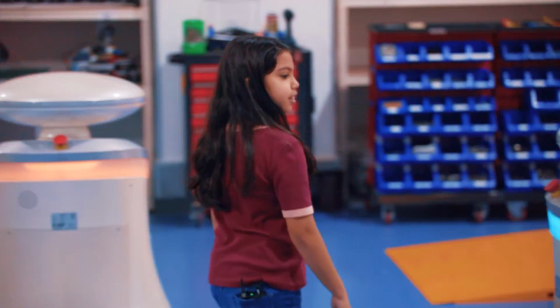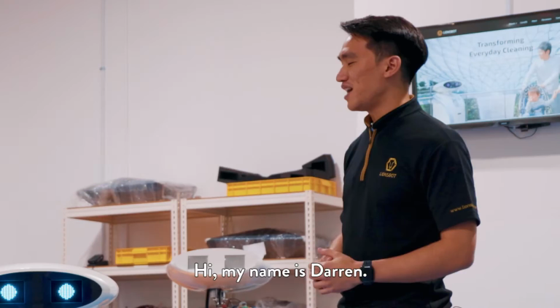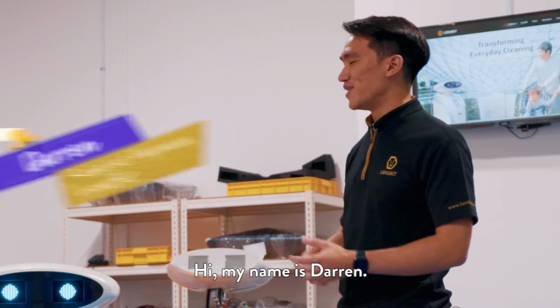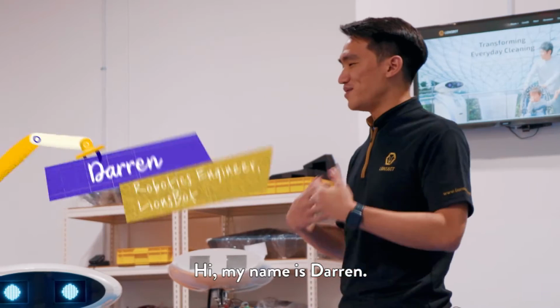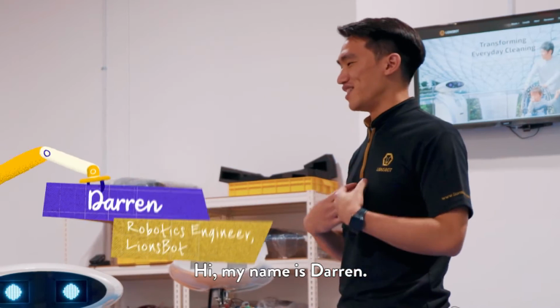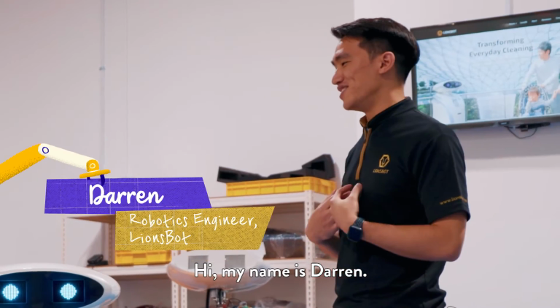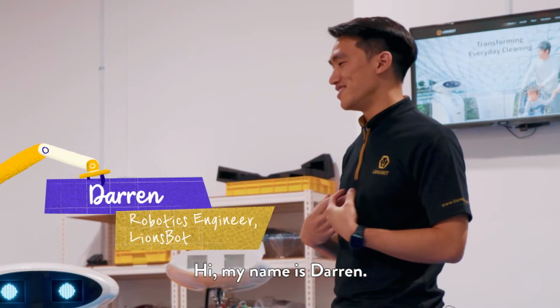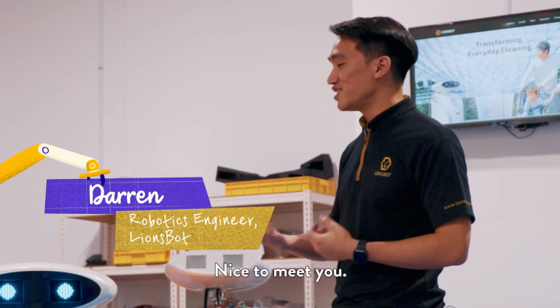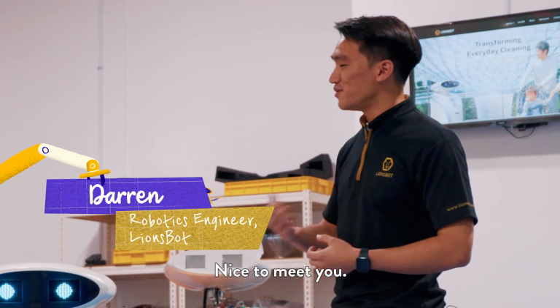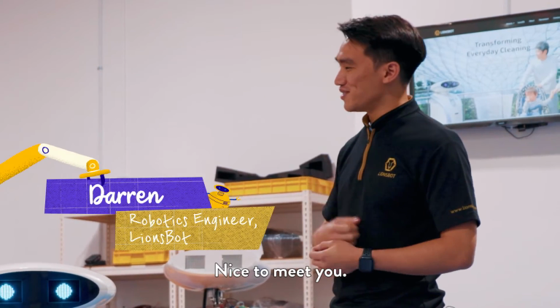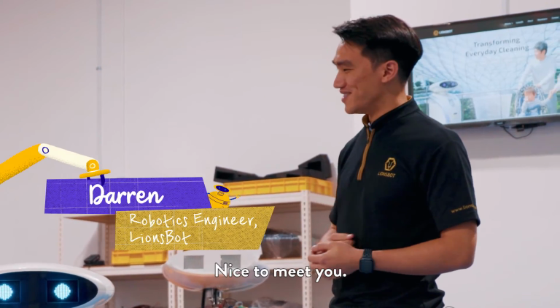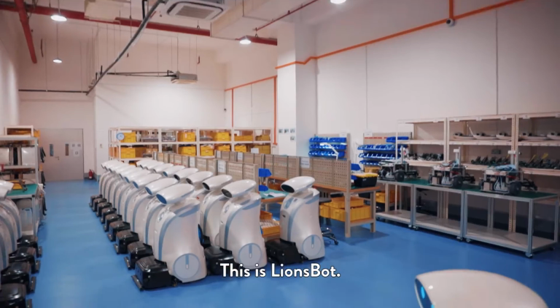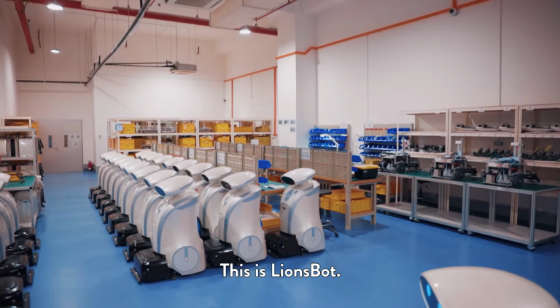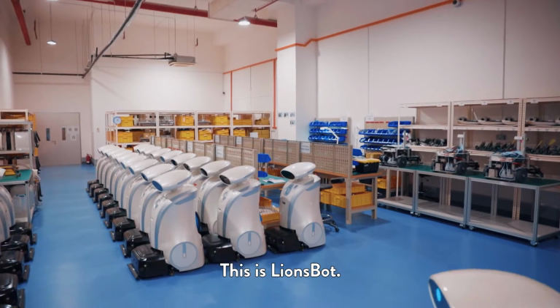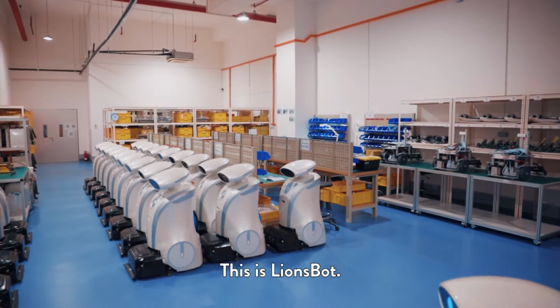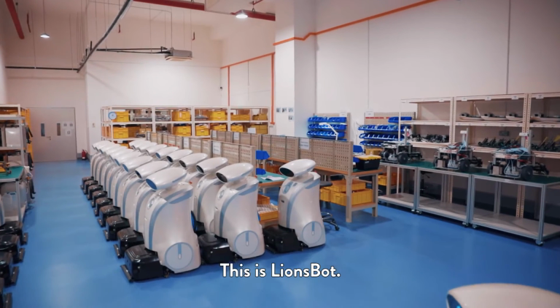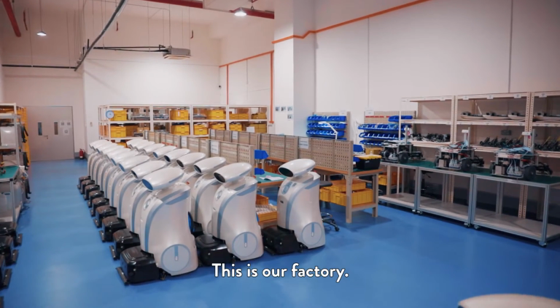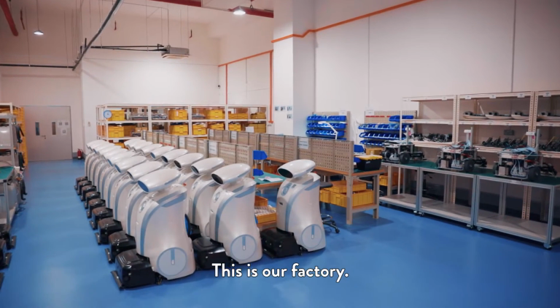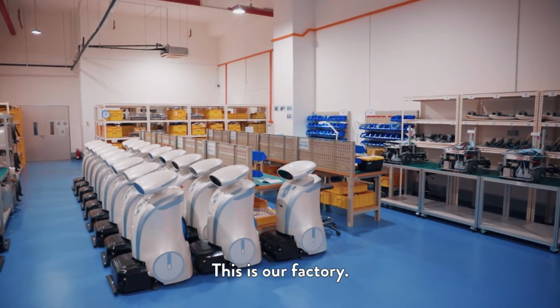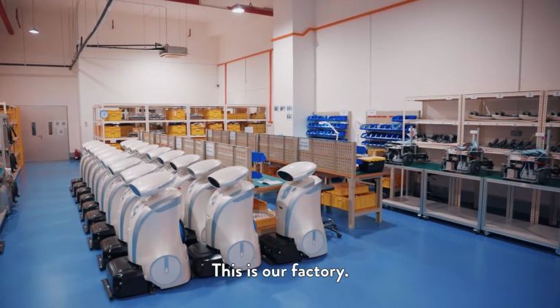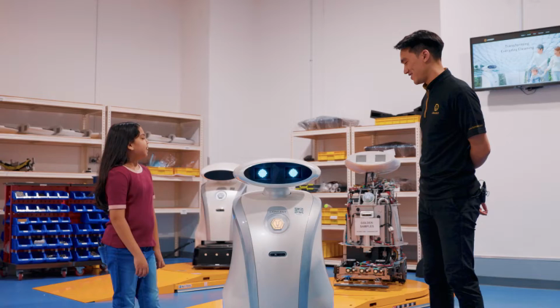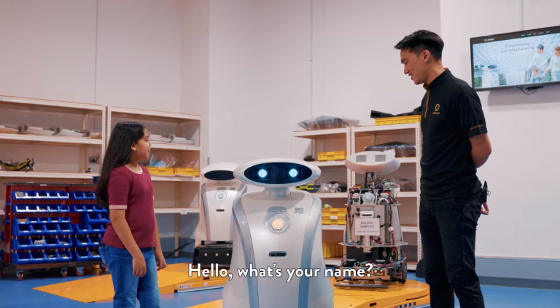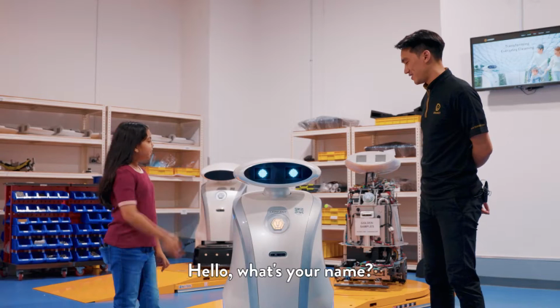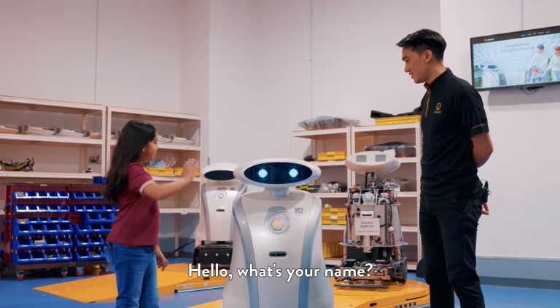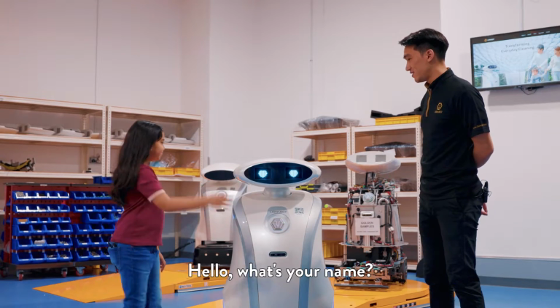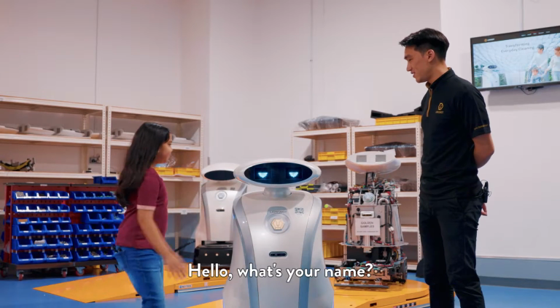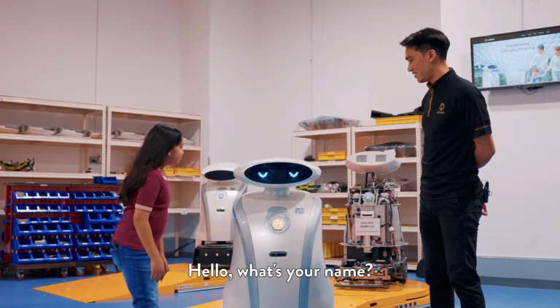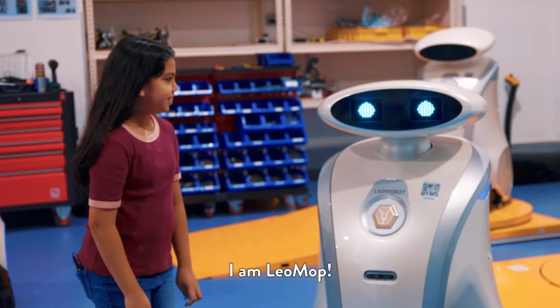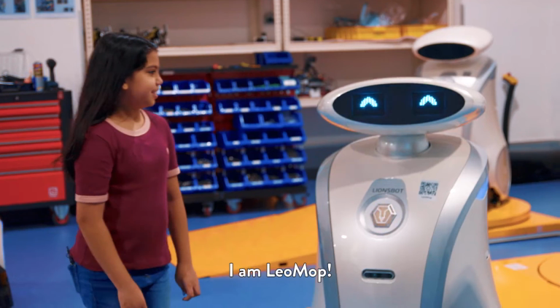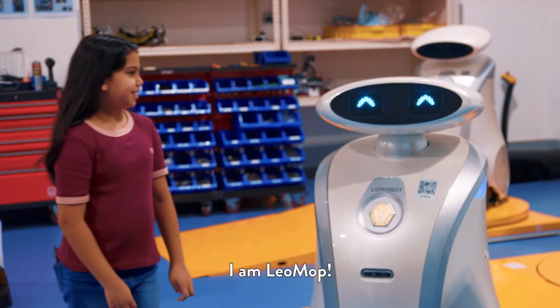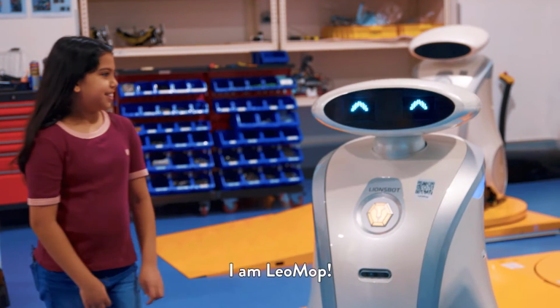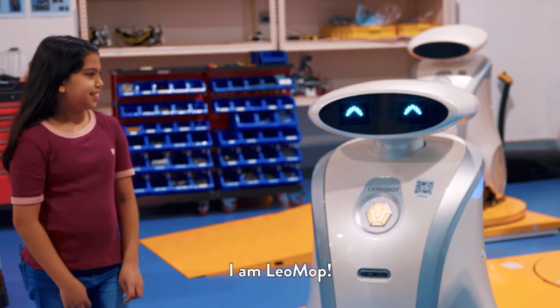Hi, my name is Darren. Nice to meet you. This is Lion's Bot. This is our factory. Hello, what's your name? I am Liam.